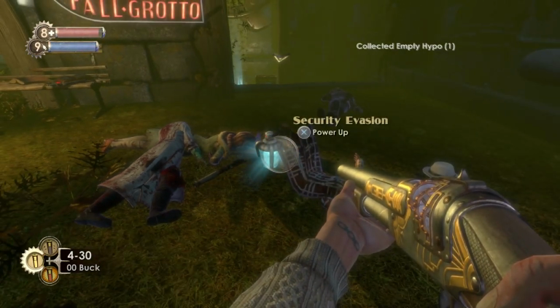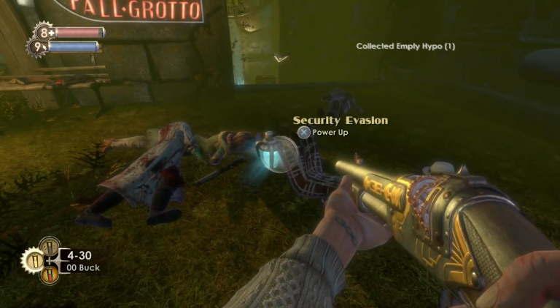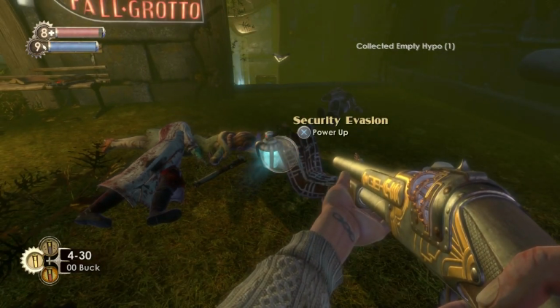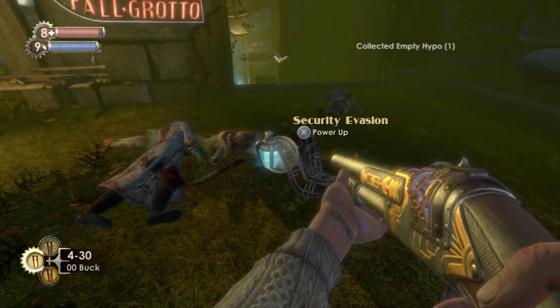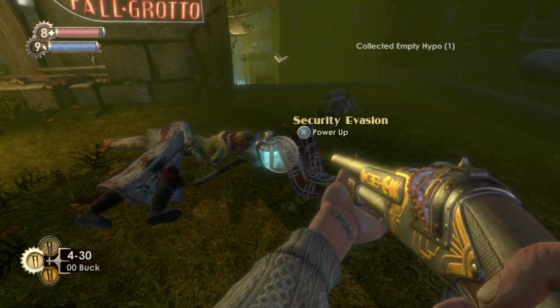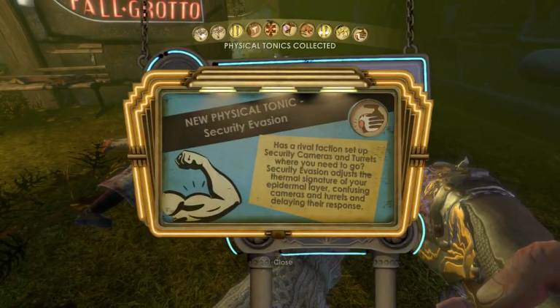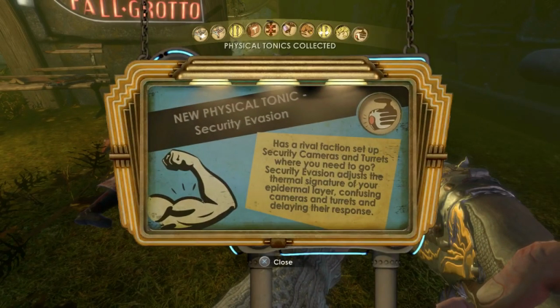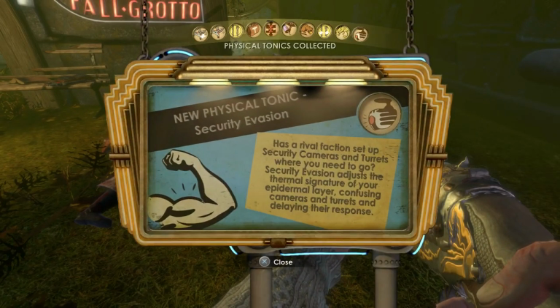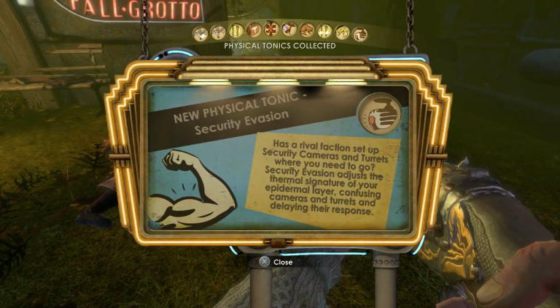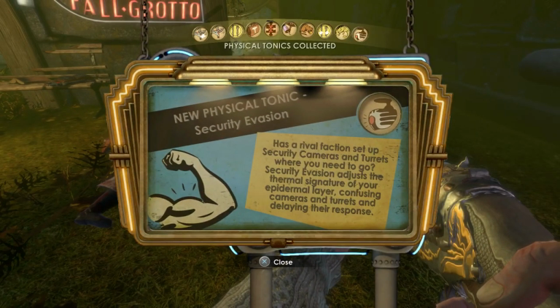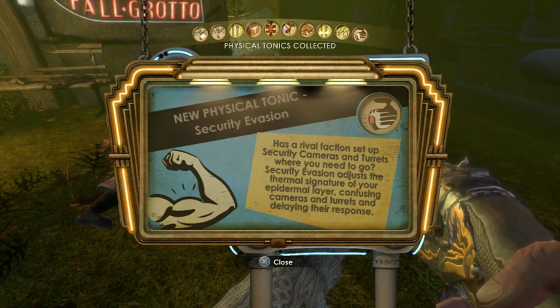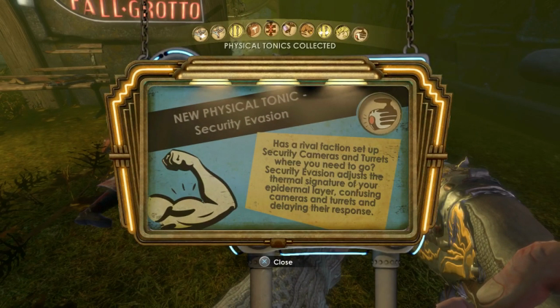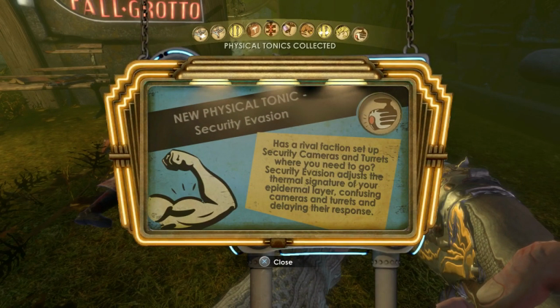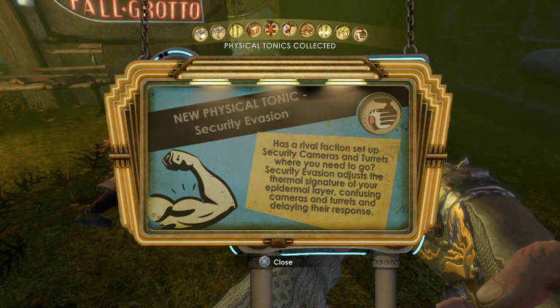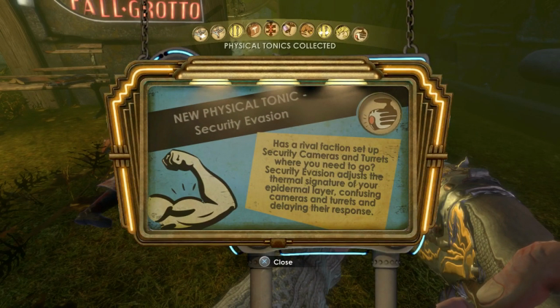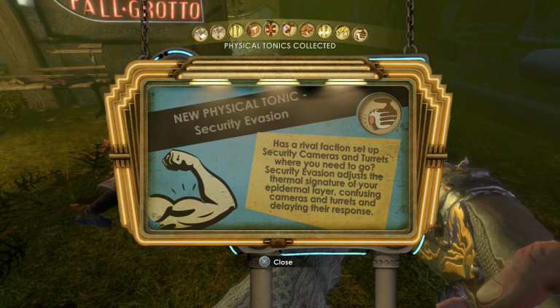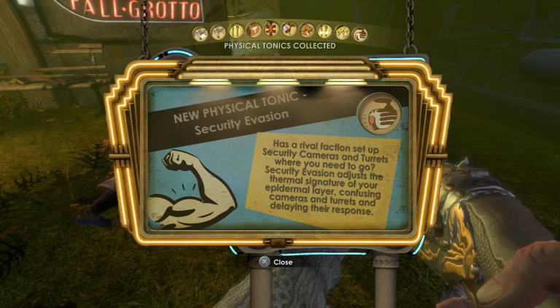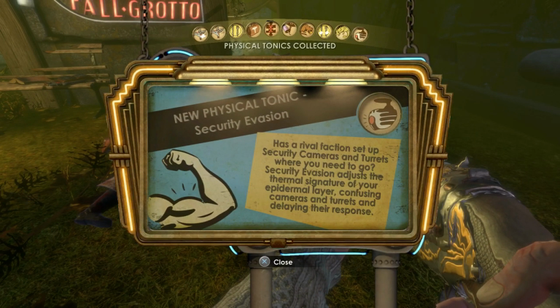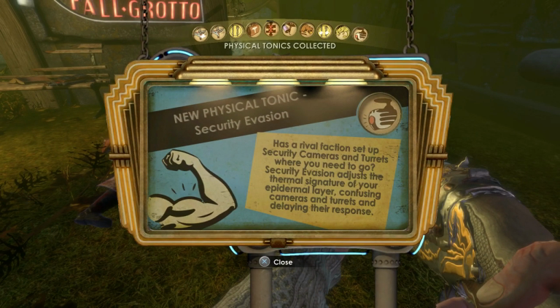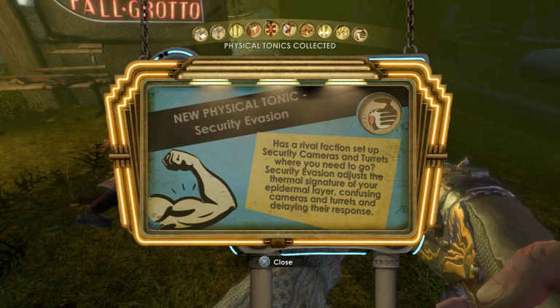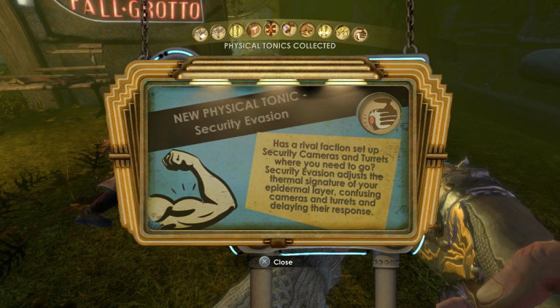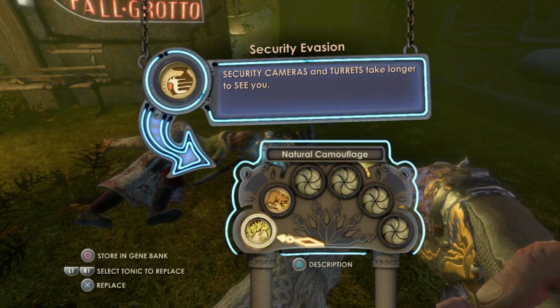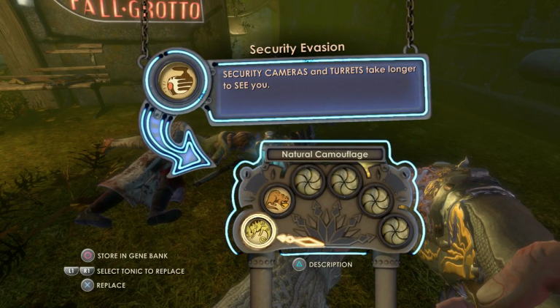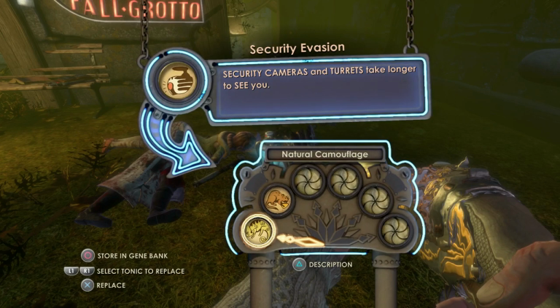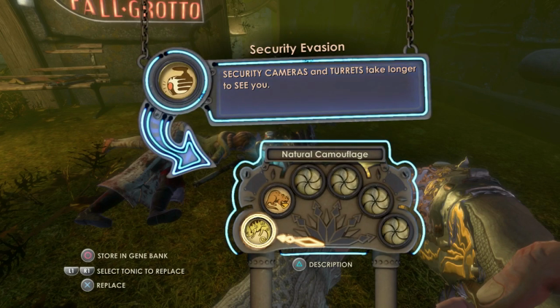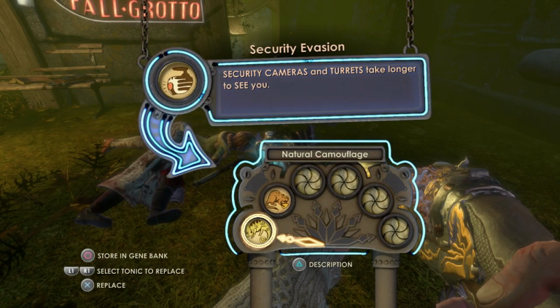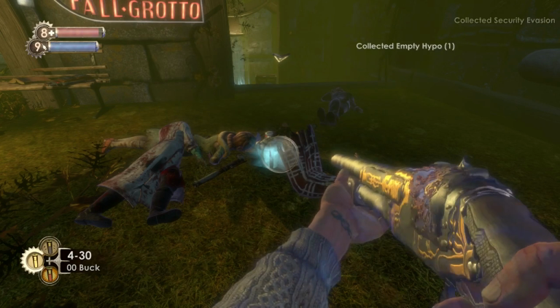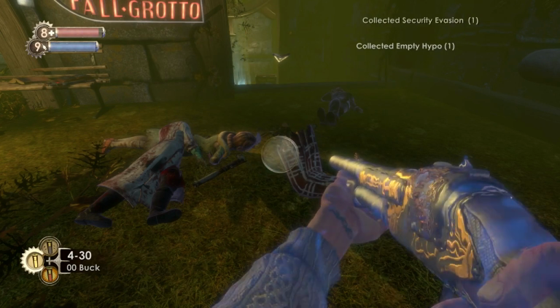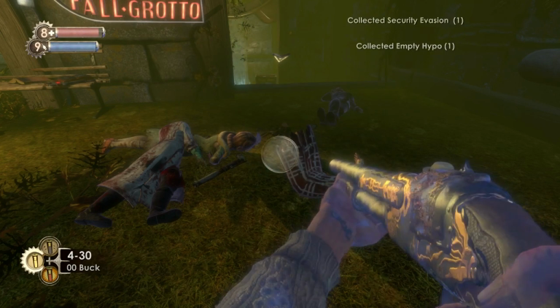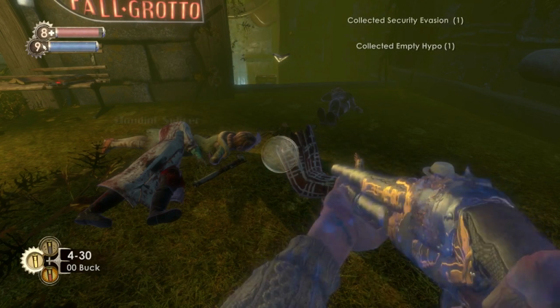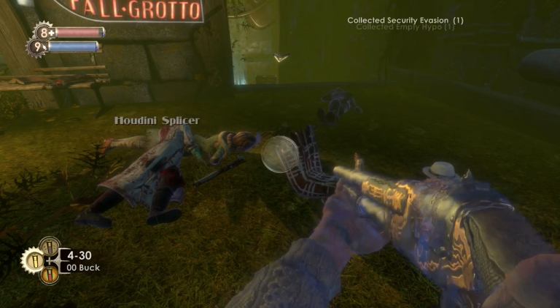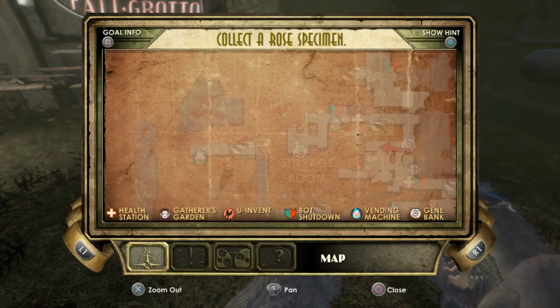We are in the Waterfall Grotto. This tonic — if you've poked your head in here before, it wouldn't have been here until we were told to actually come here and get the rose. So this tonic will be here at this point. I'm going to pick that up — Security Evasion. Nothing I'm too bothered about really, but it's up to you which ones you have on.